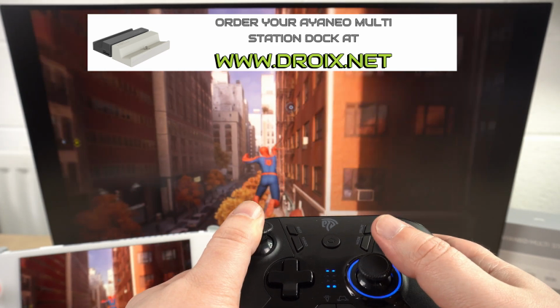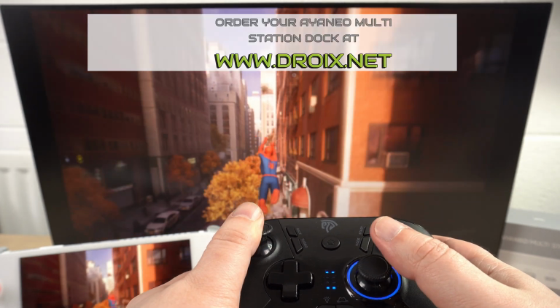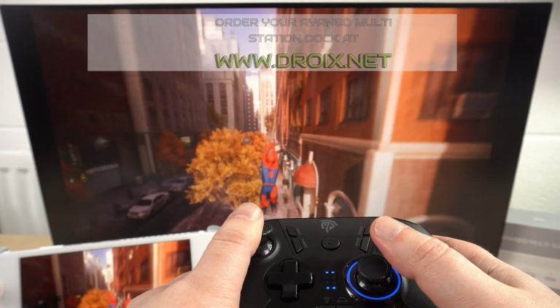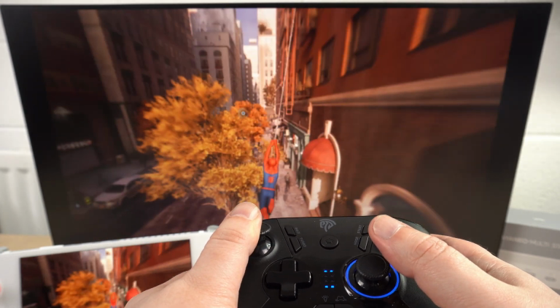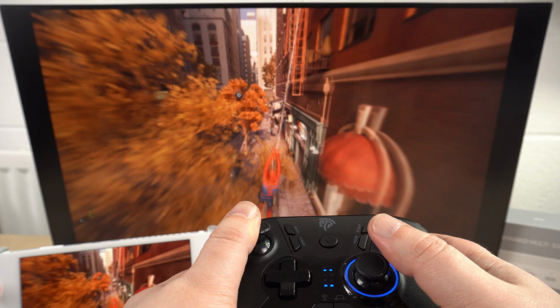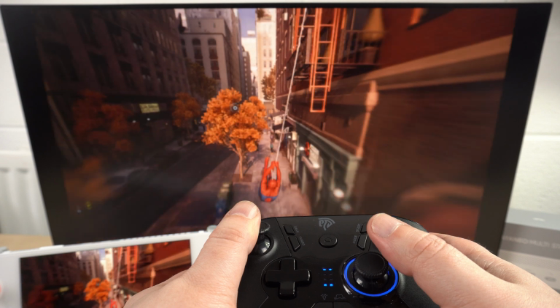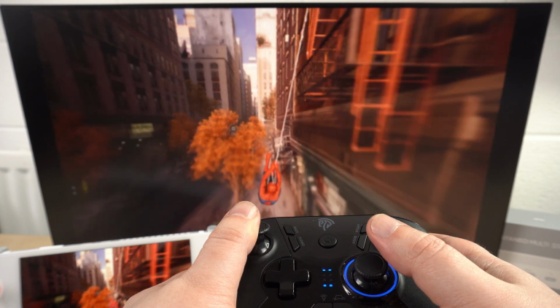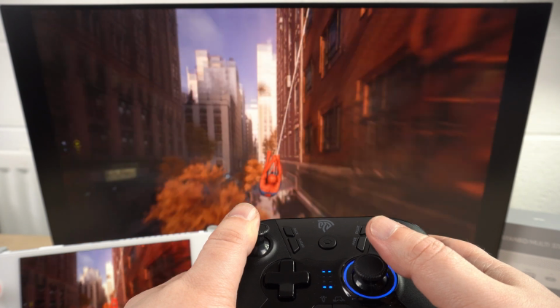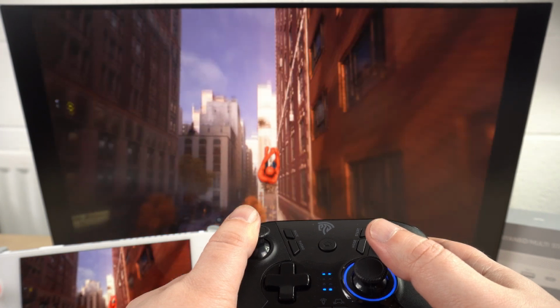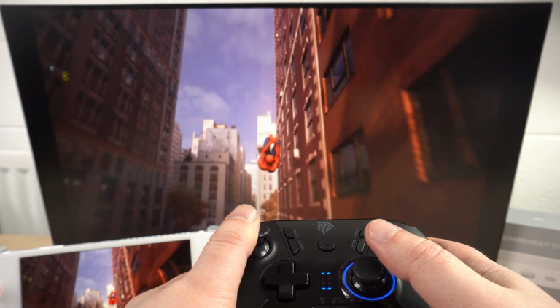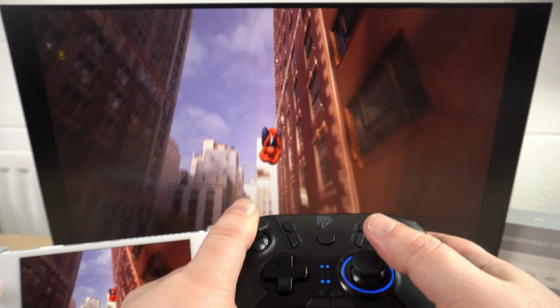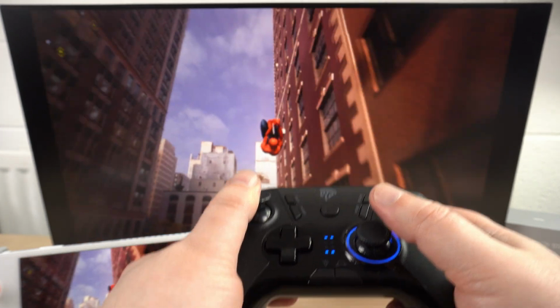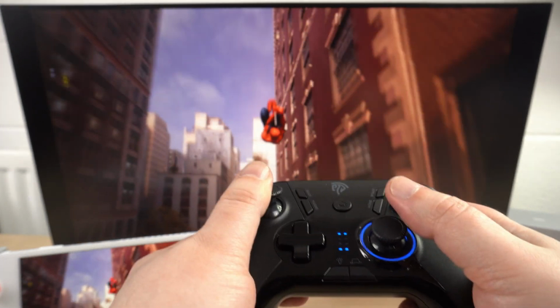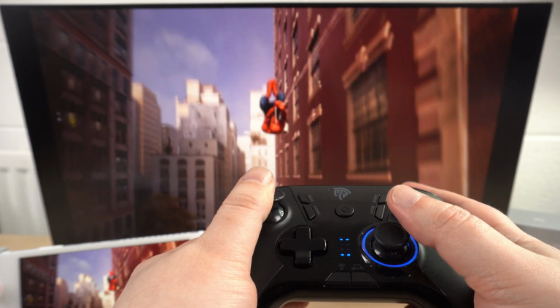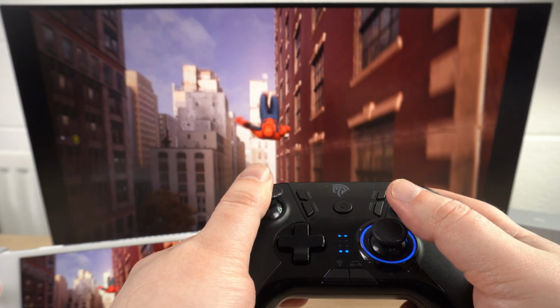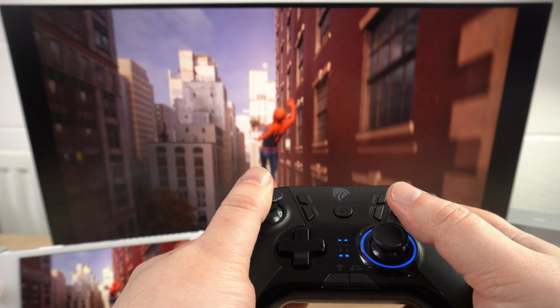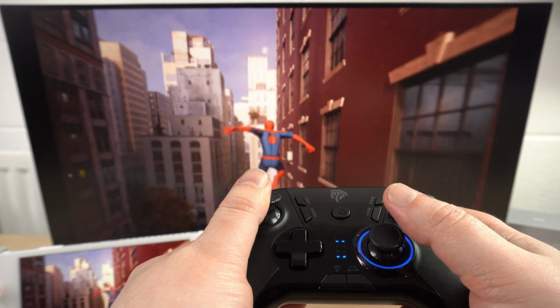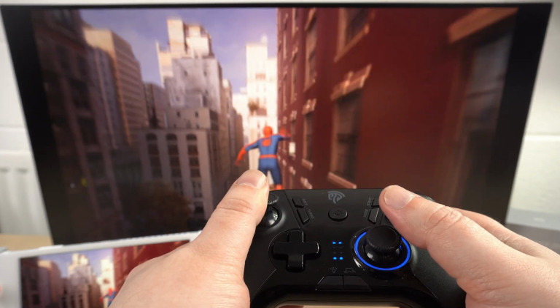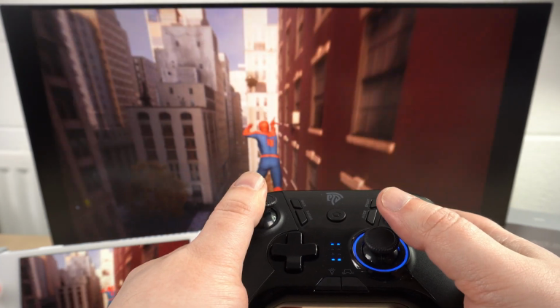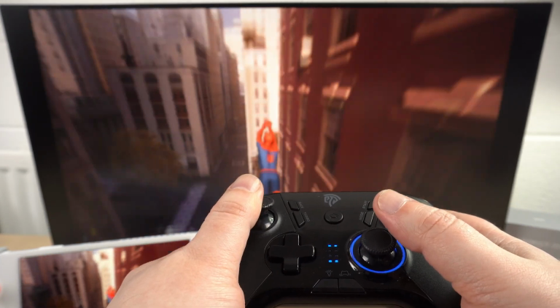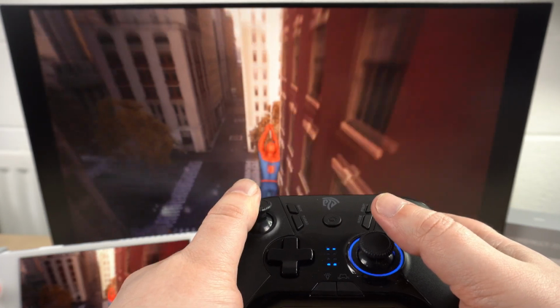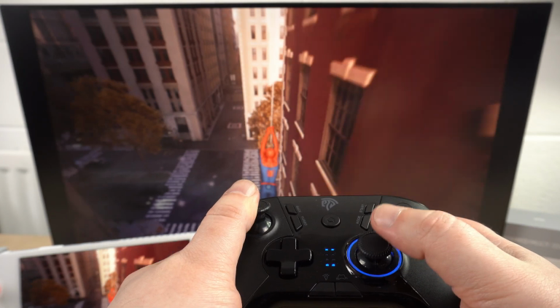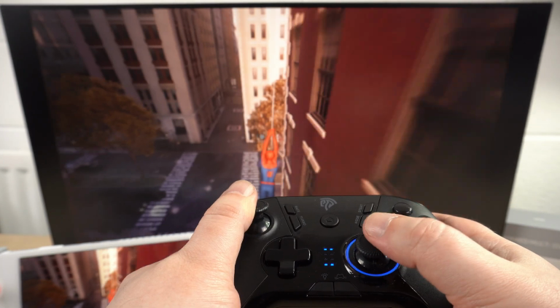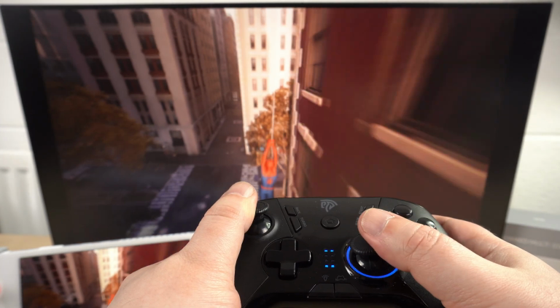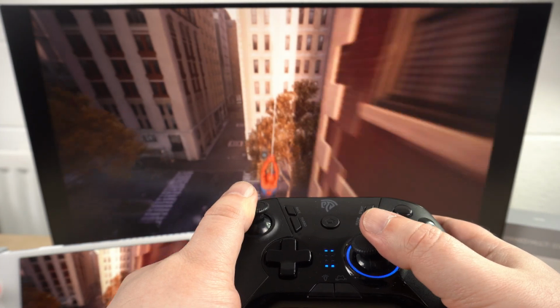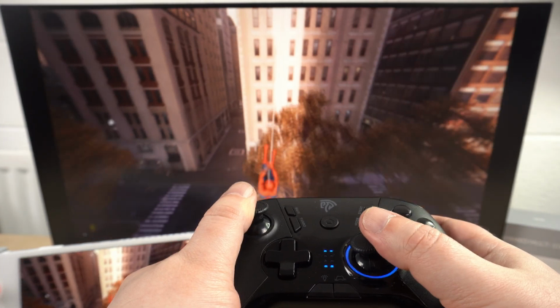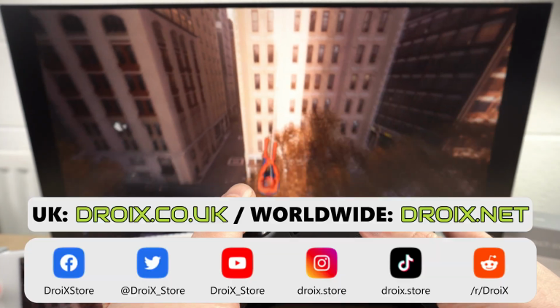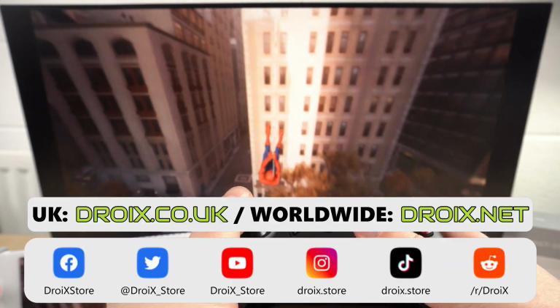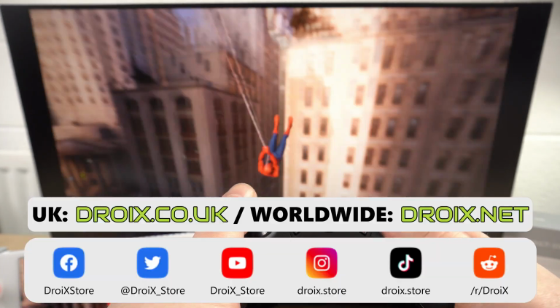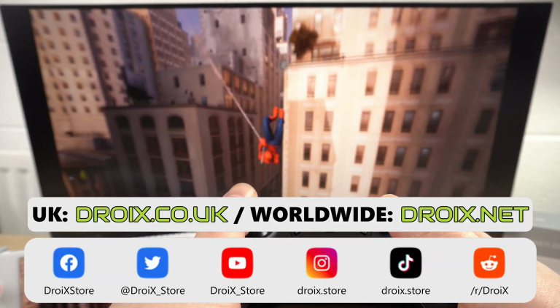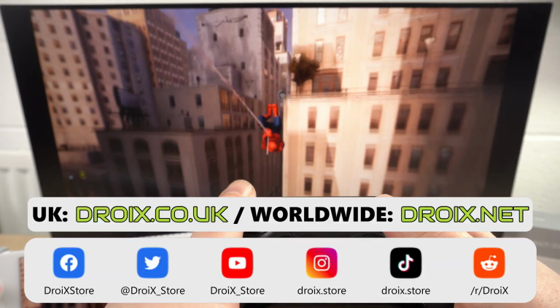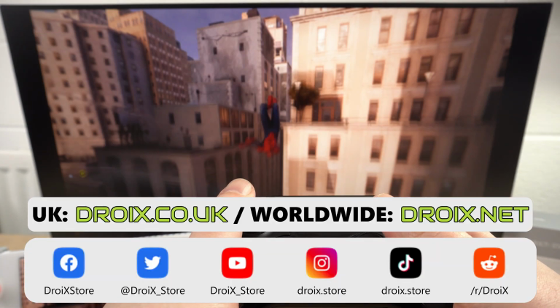You can learn more about the INEO multi-docking station and order yours today at droix.co.uk and droix.net for worldwide shipping. Thanks for watching and don't forget to subscribe to keep up to date with our videos. See you in the next one.